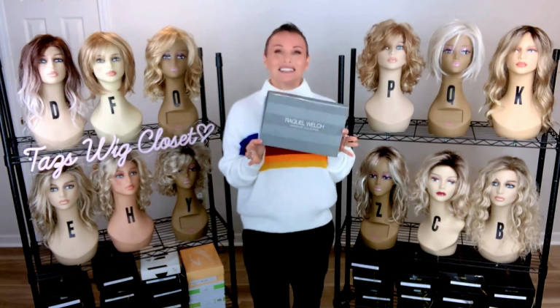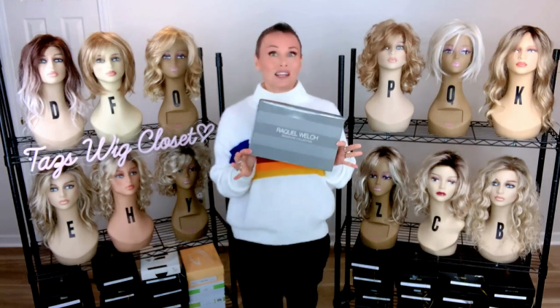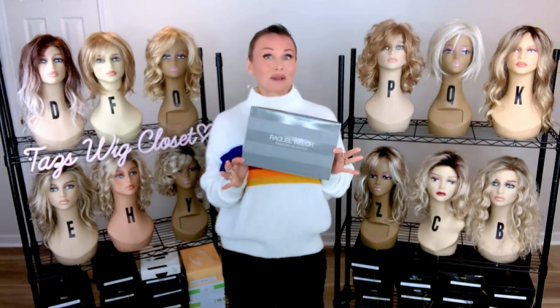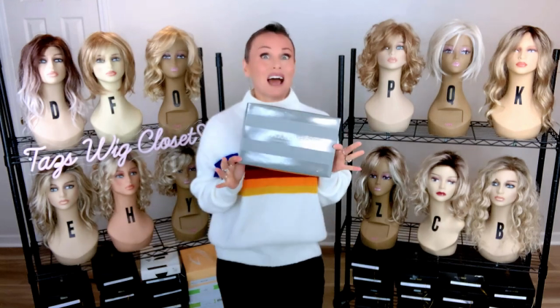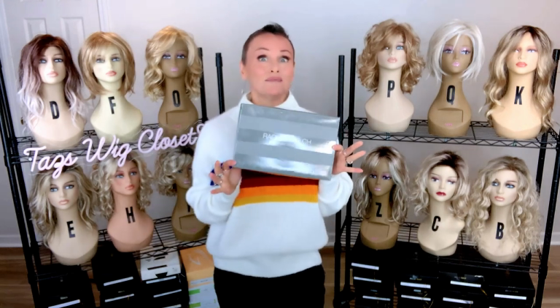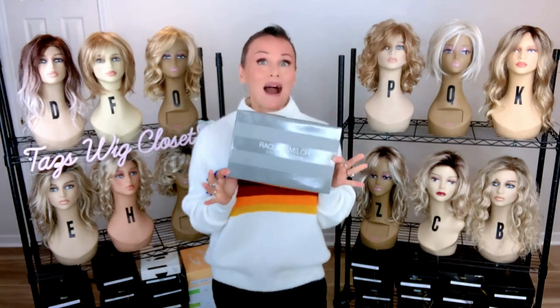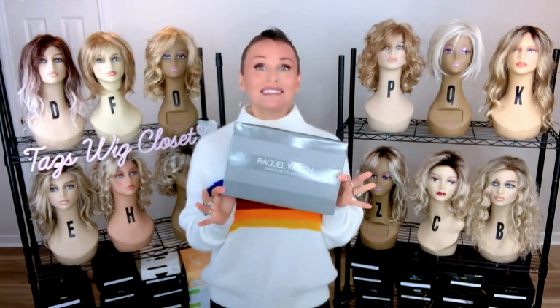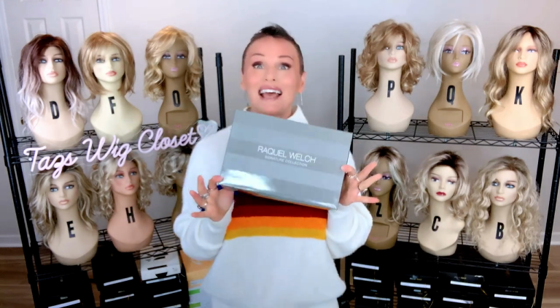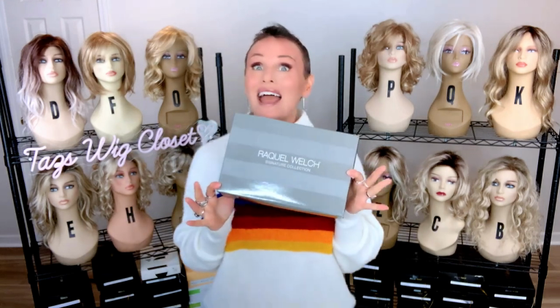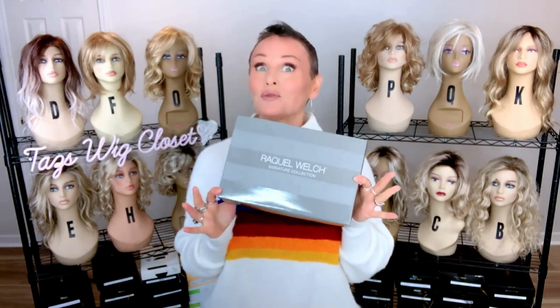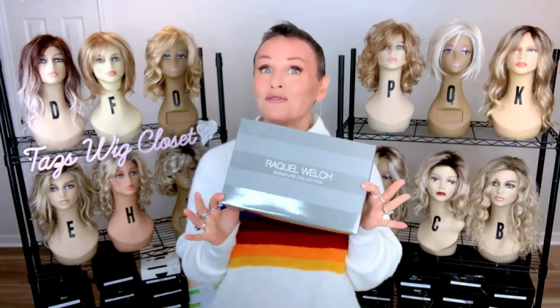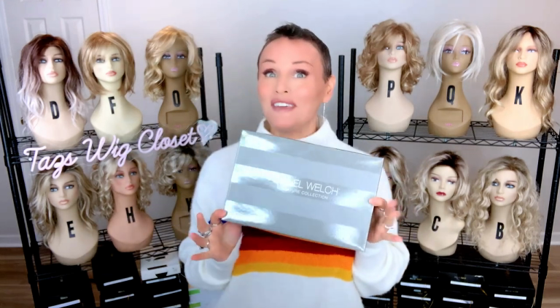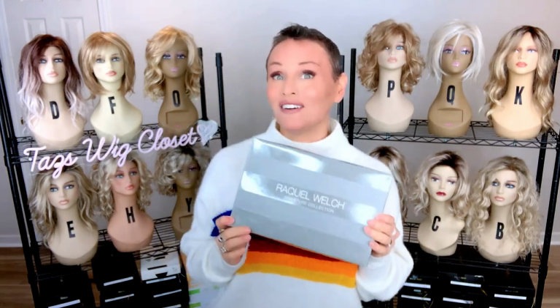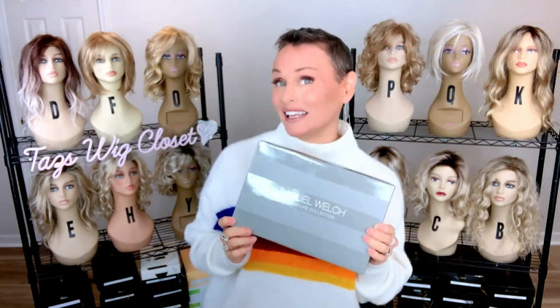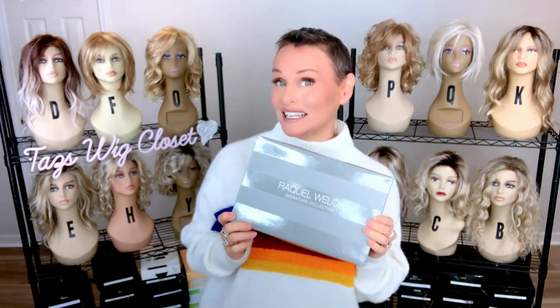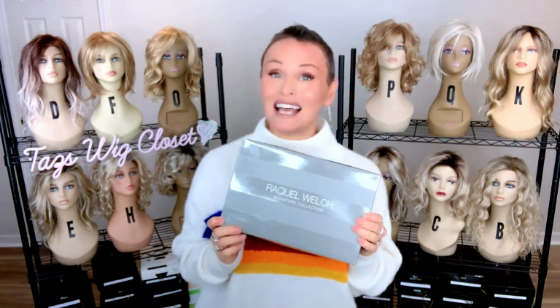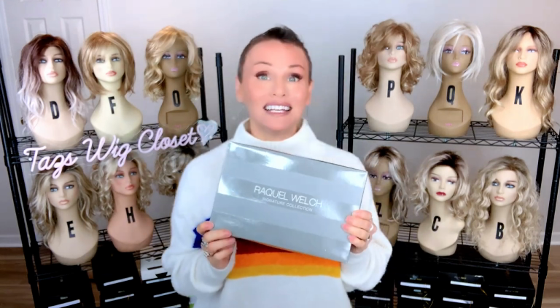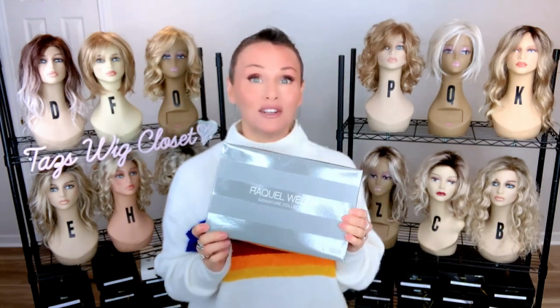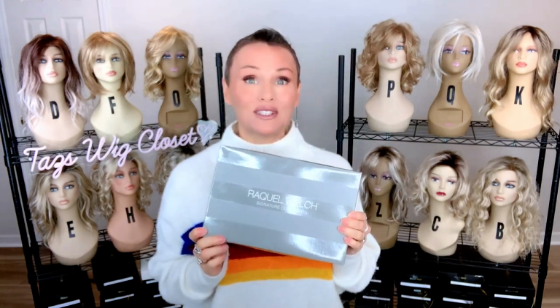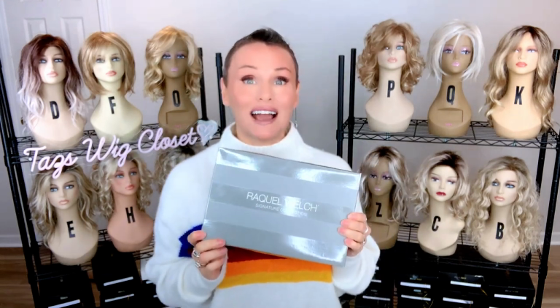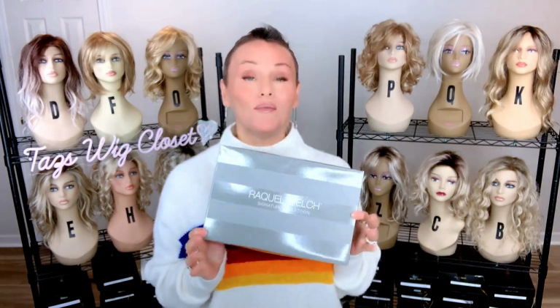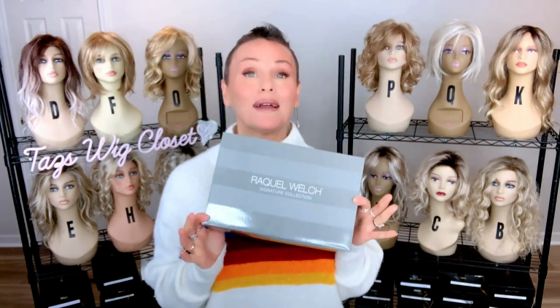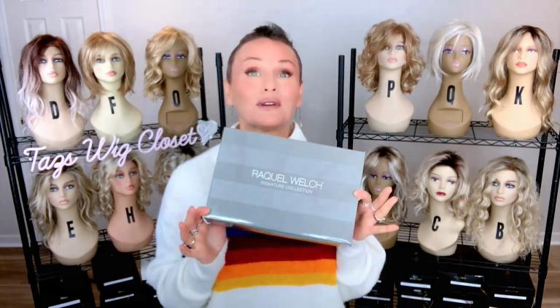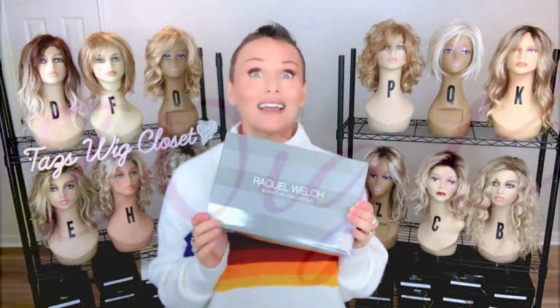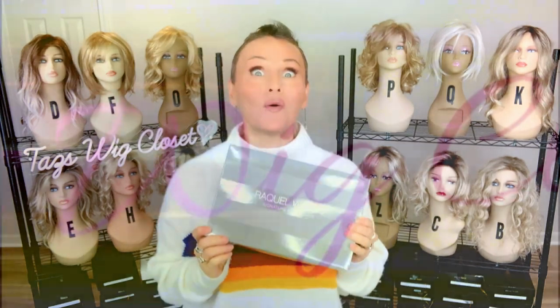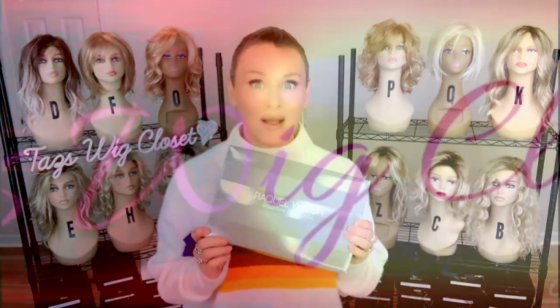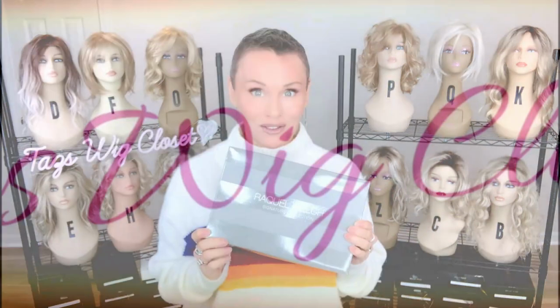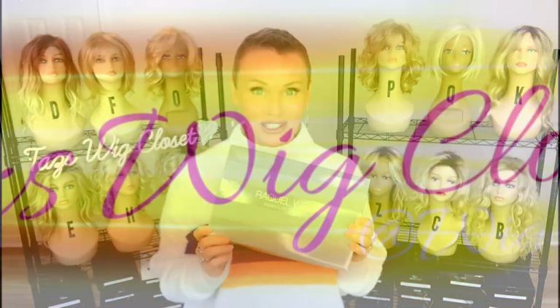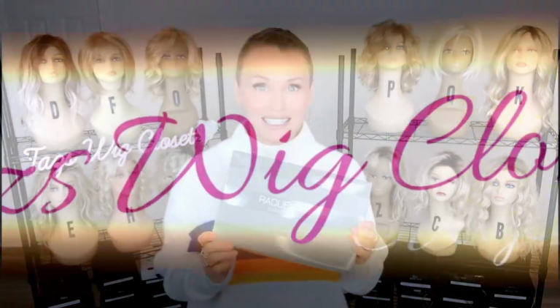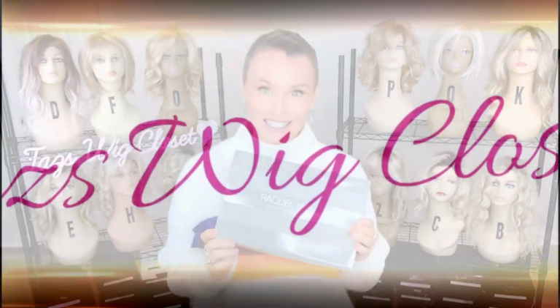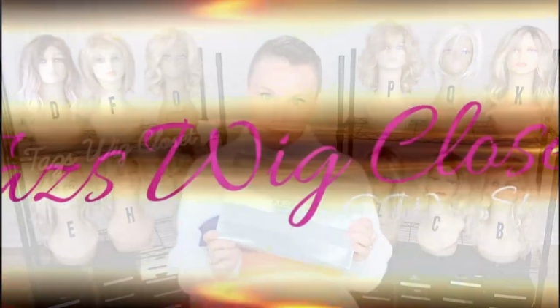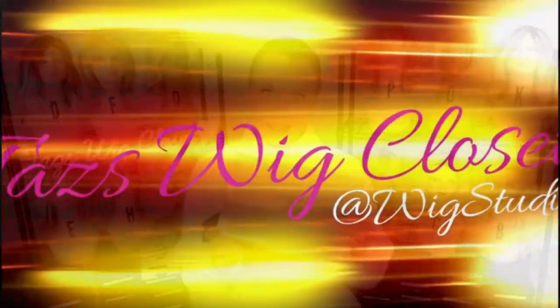Today we're going to unbox and reveal an exciting new style by Raquel Welch.